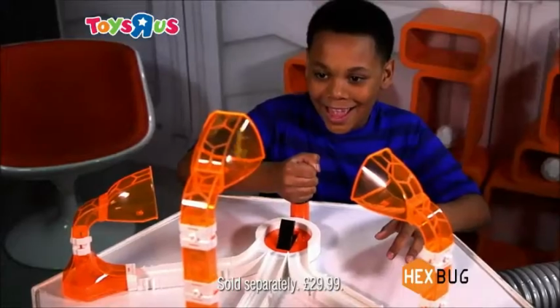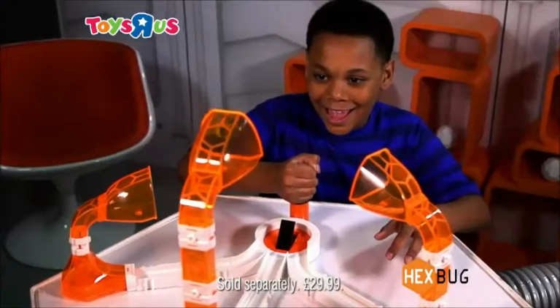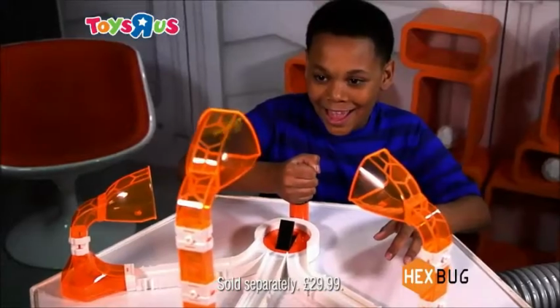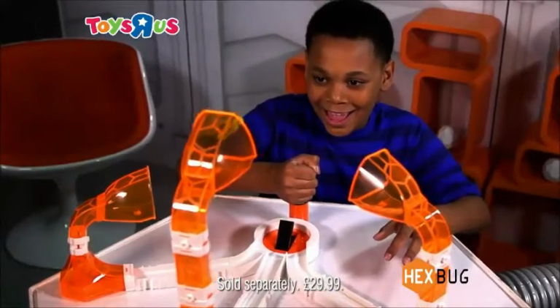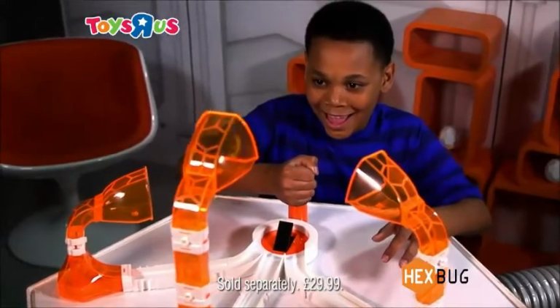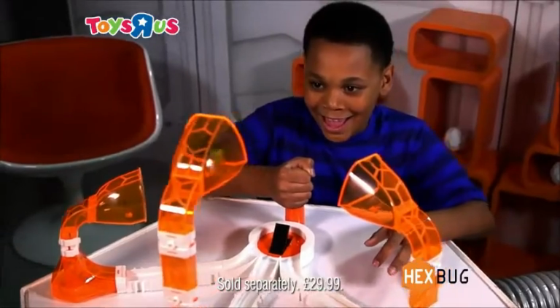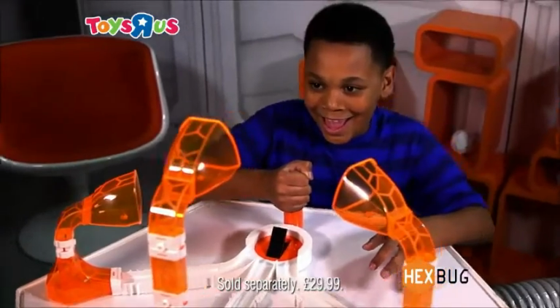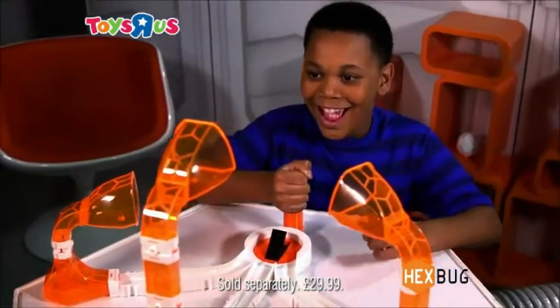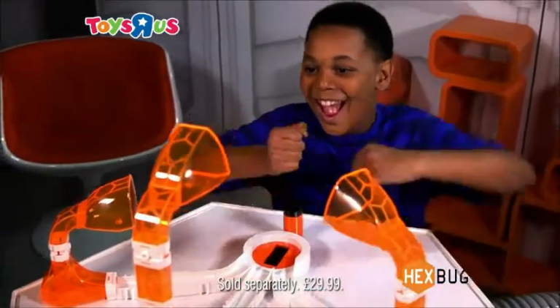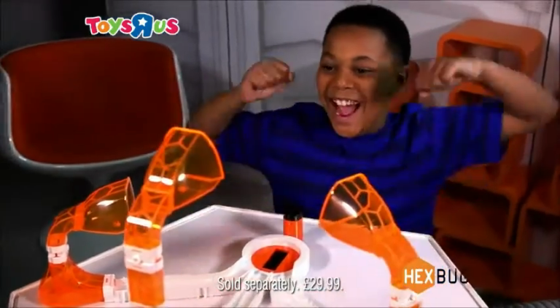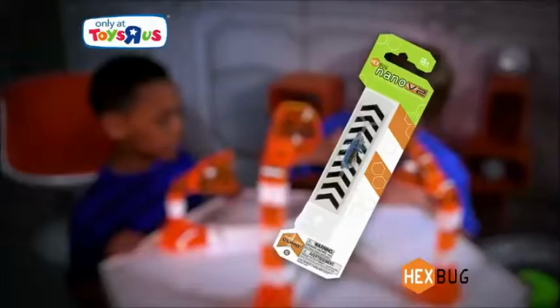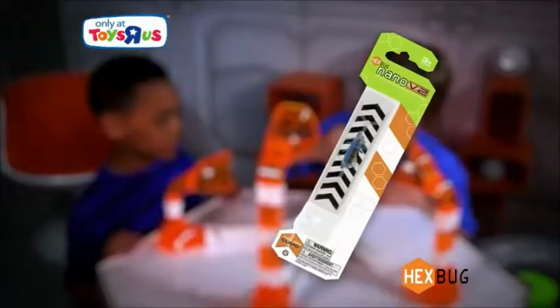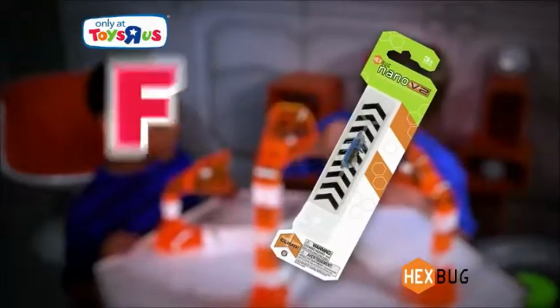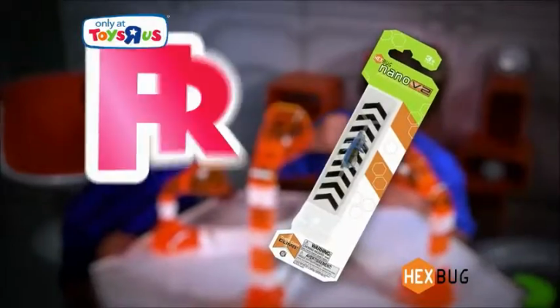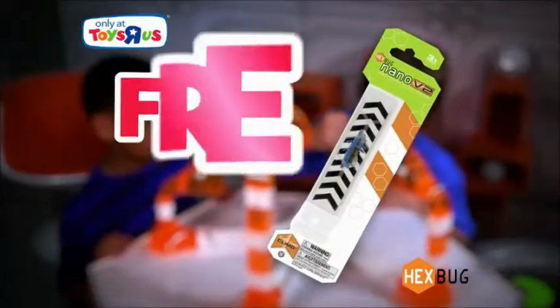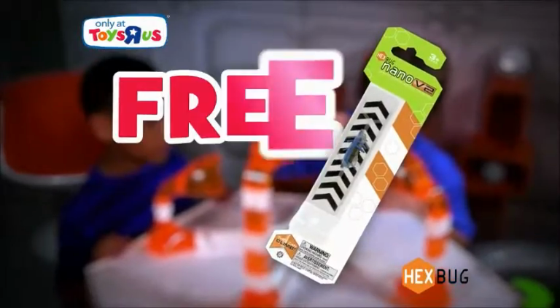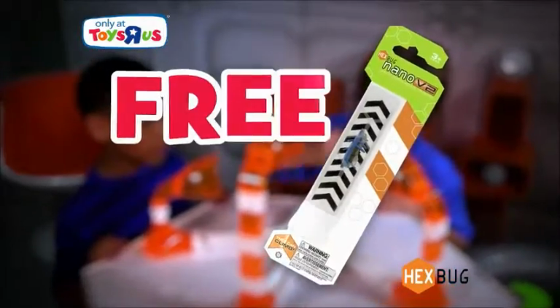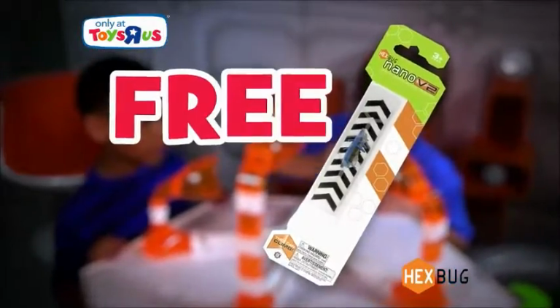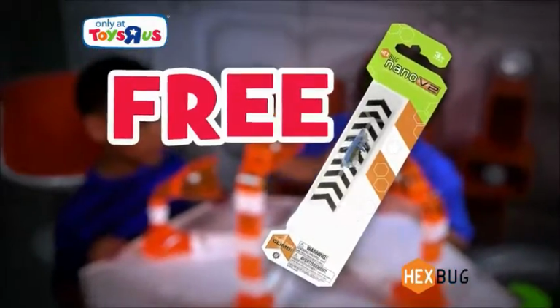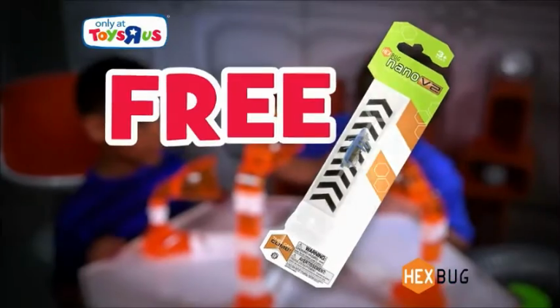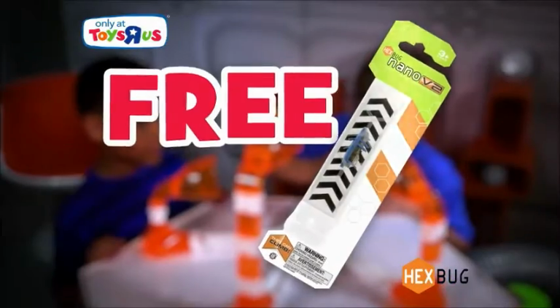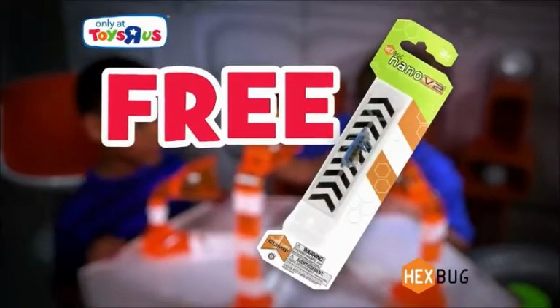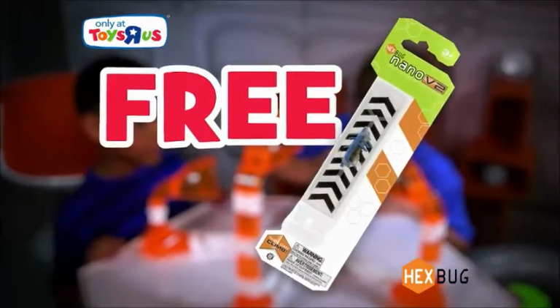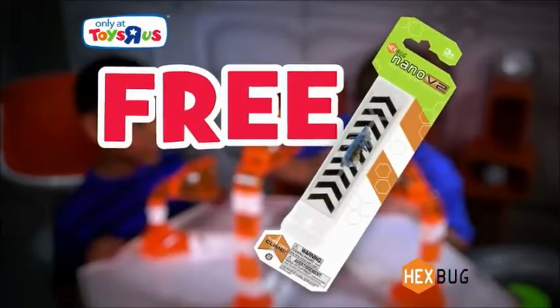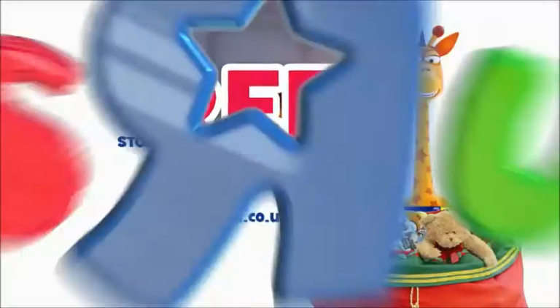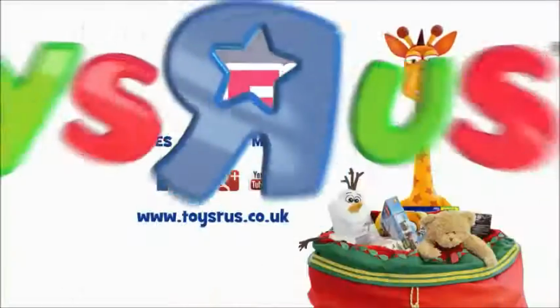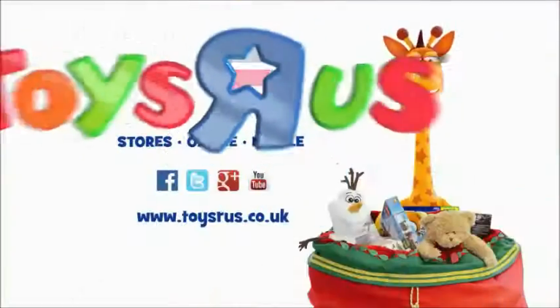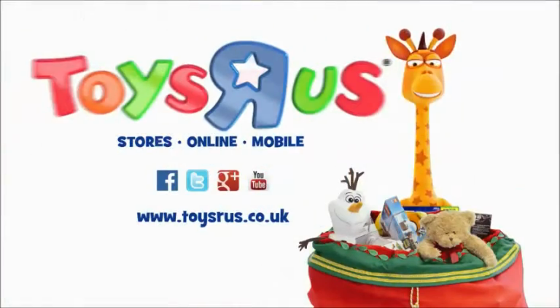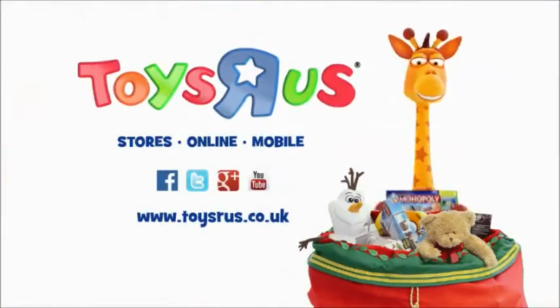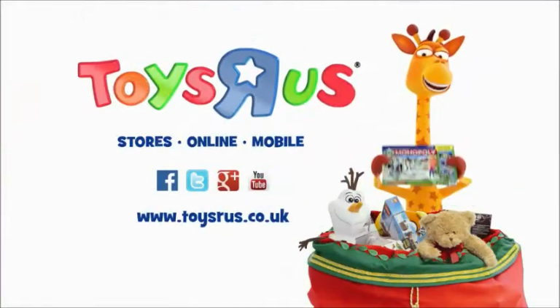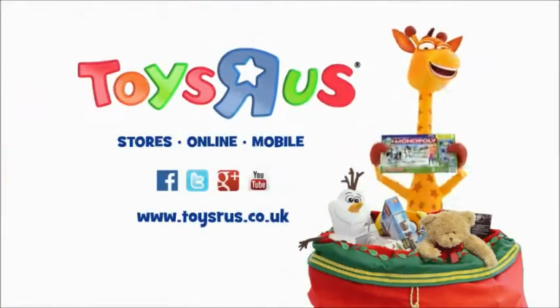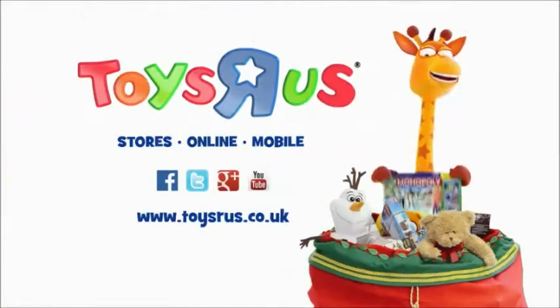Plus, spend £30 or more on Hexbugs and get a Nano V2 Hexbug free! It's called Toys R Us!